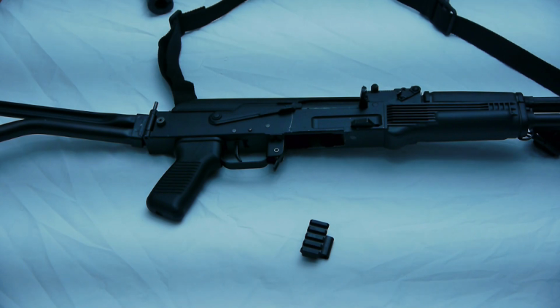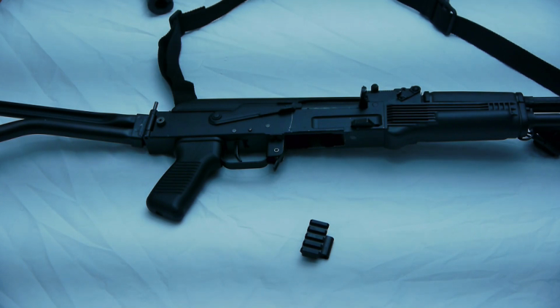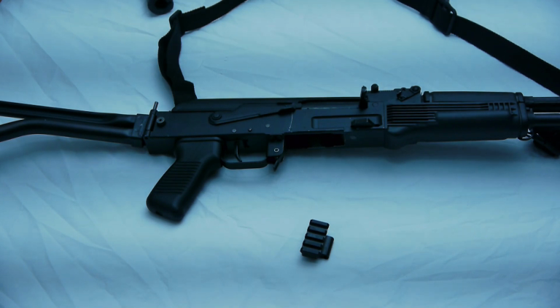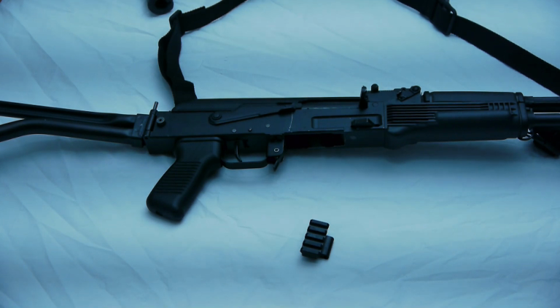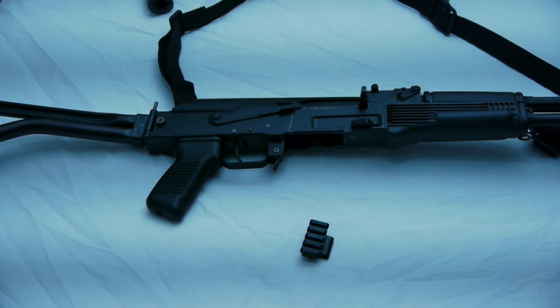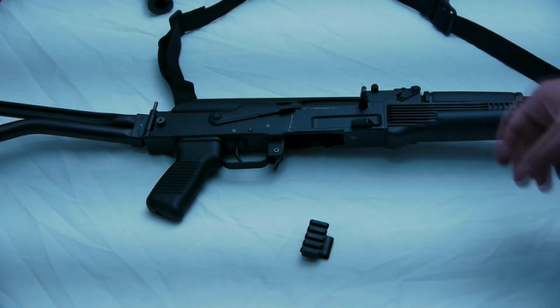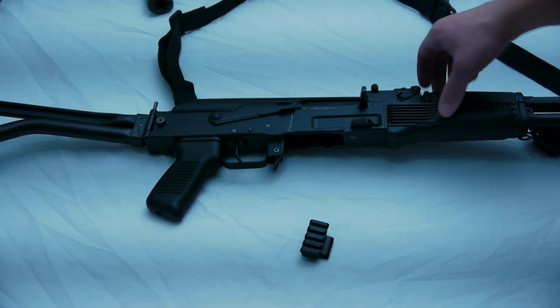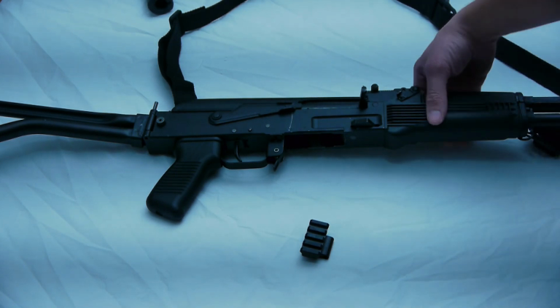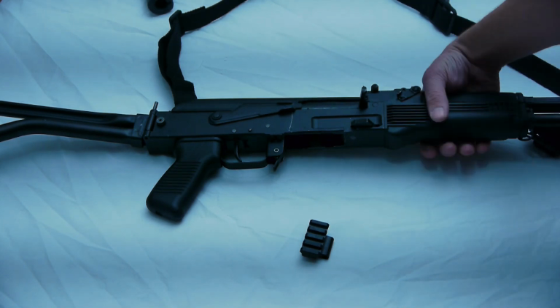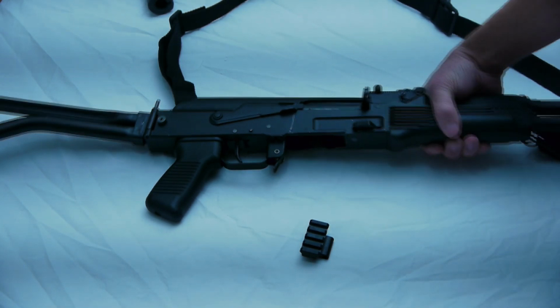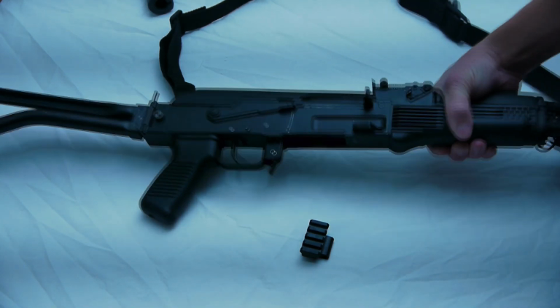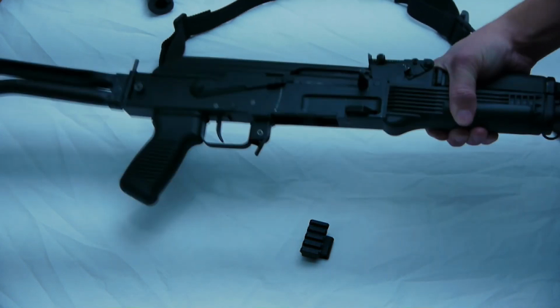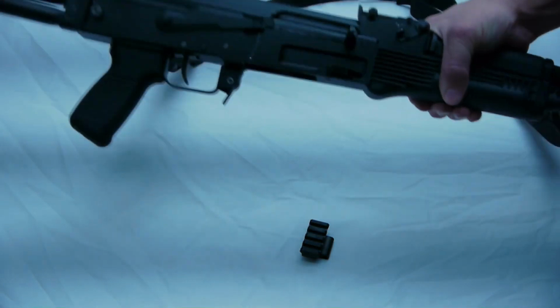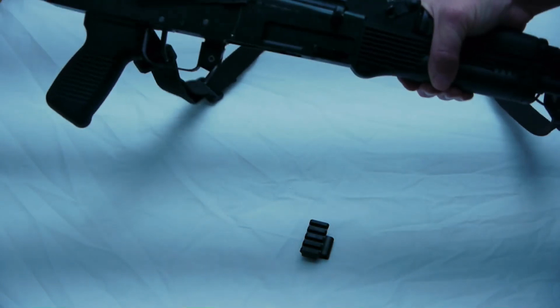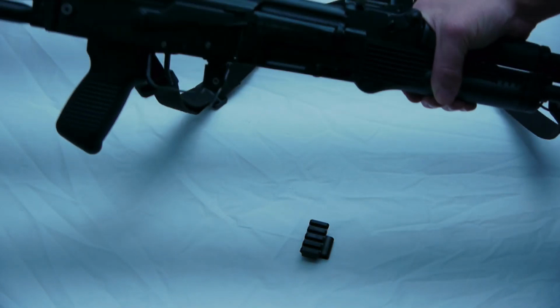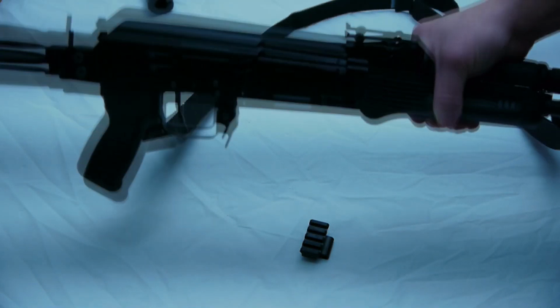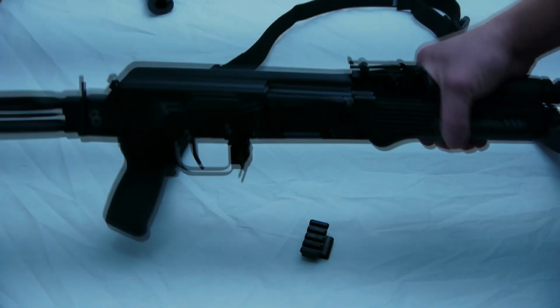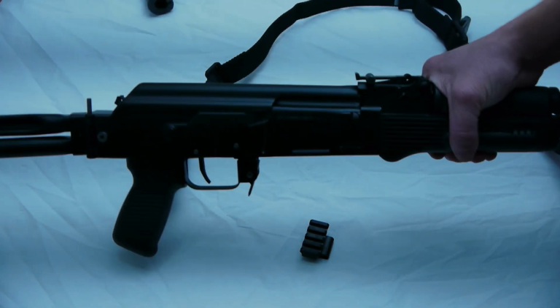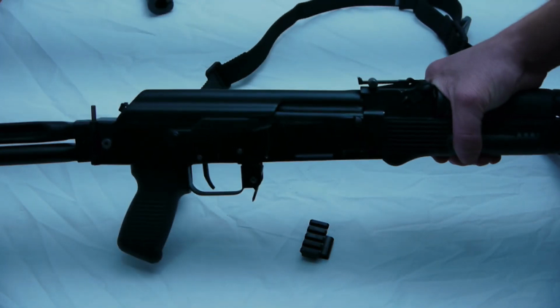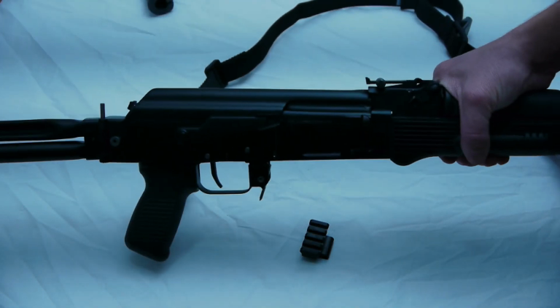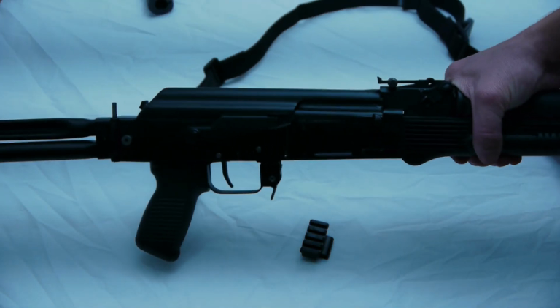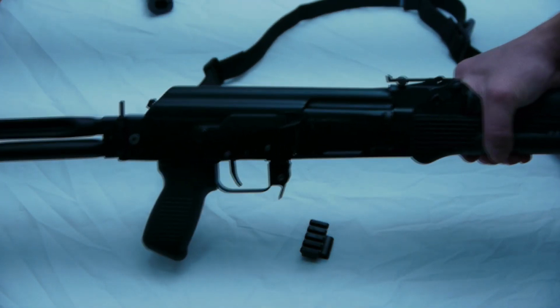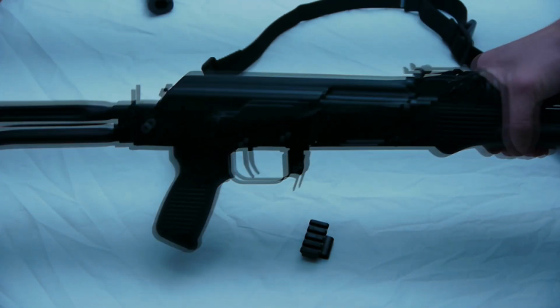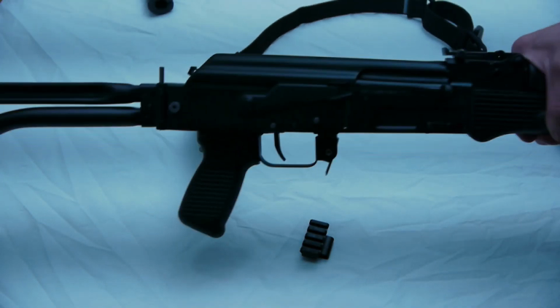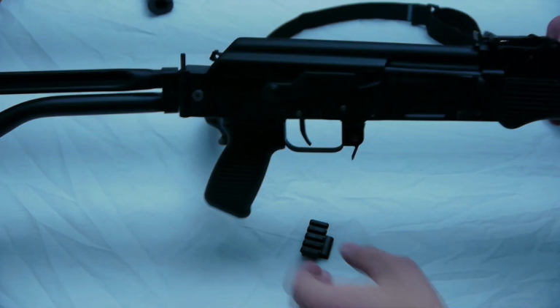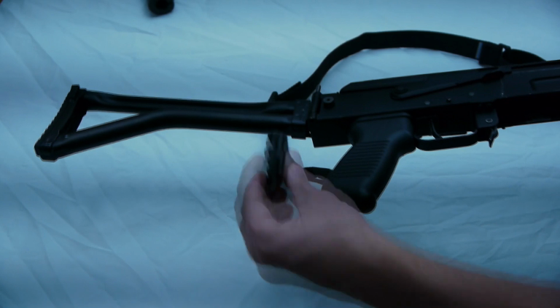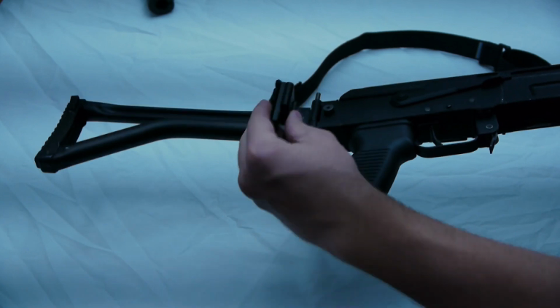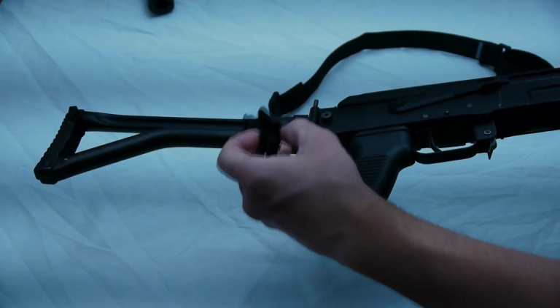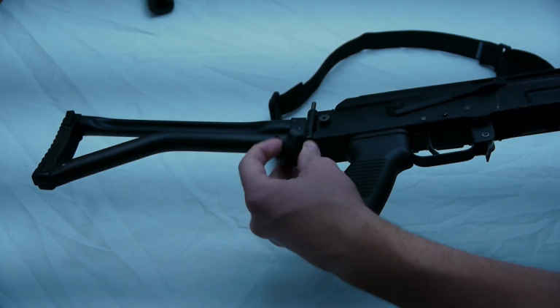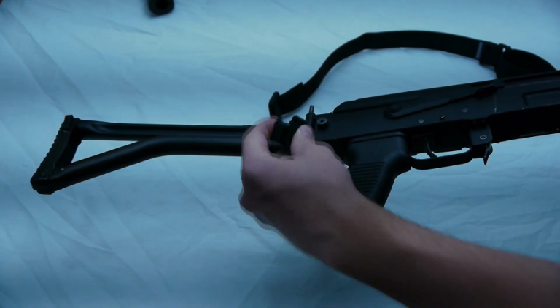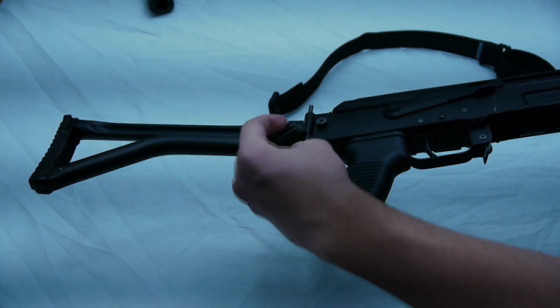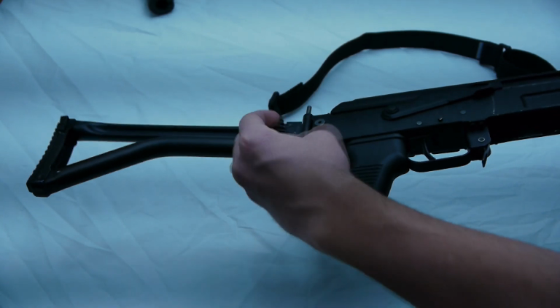Mine is an Arsenal SAM 7, which folds the opposite way to most, and I will be replacing it with a J-Mac Customs adapter.